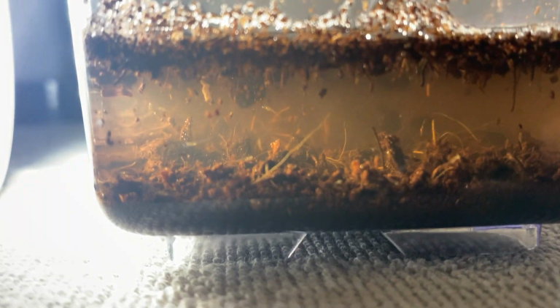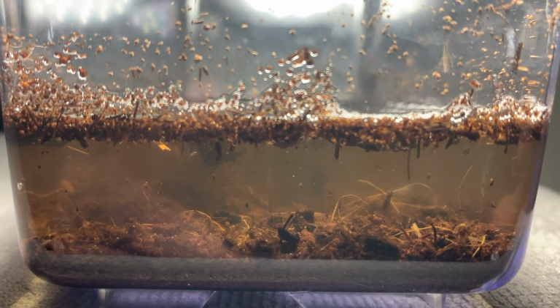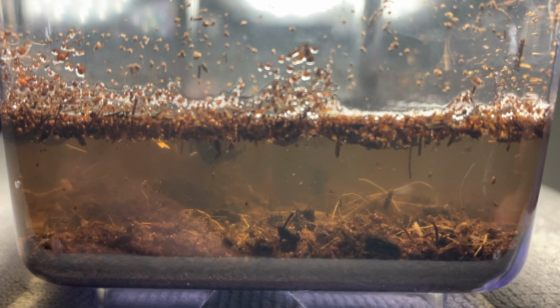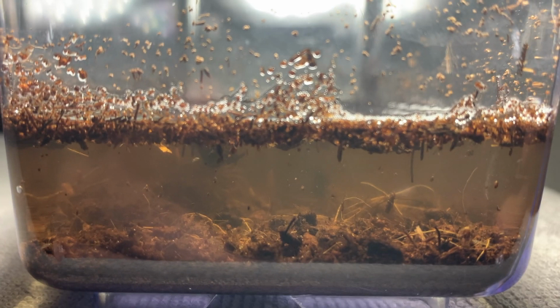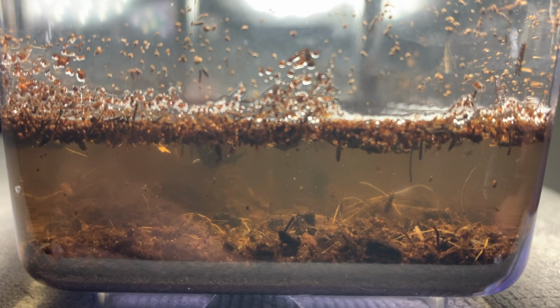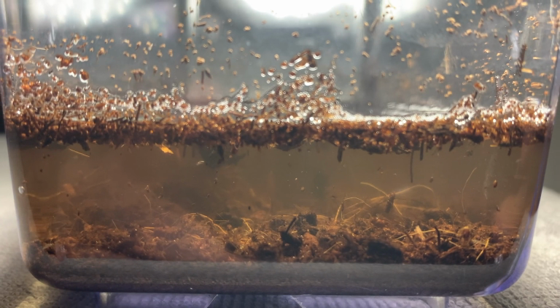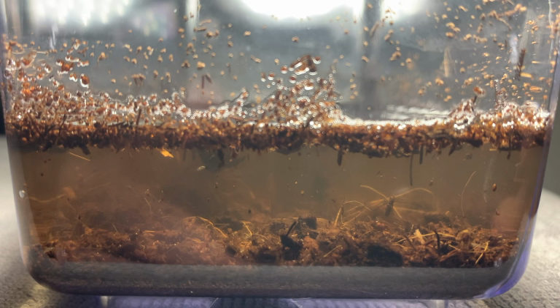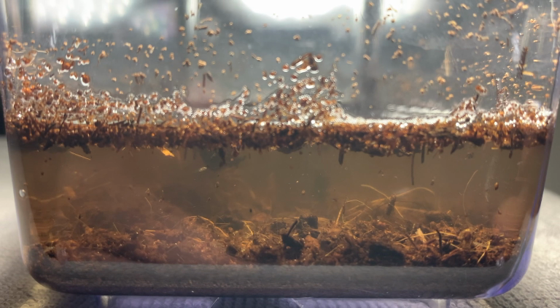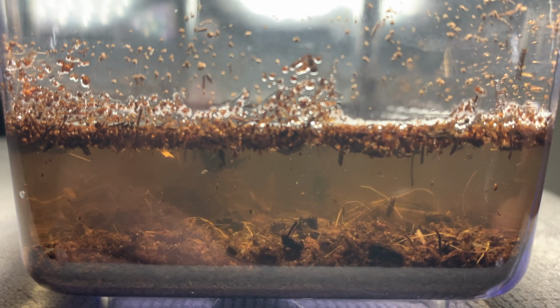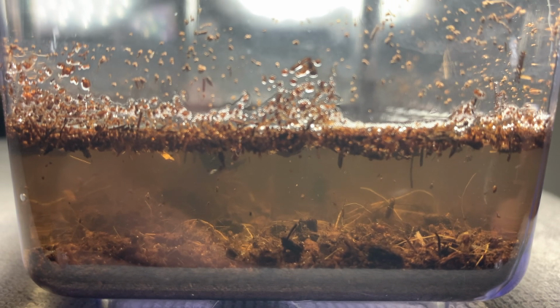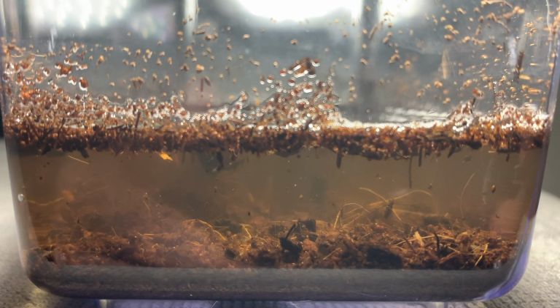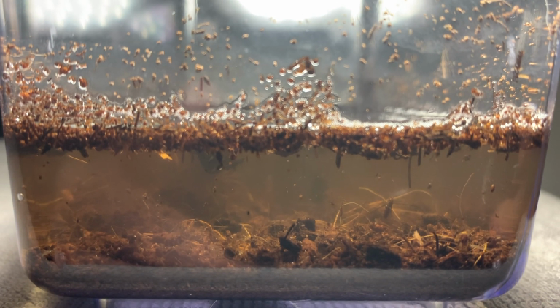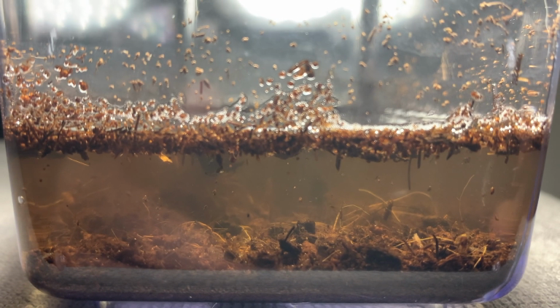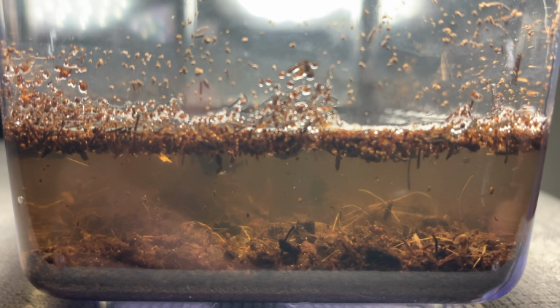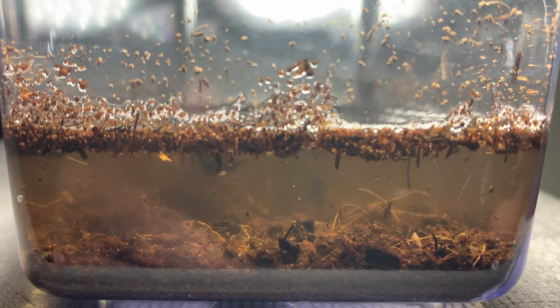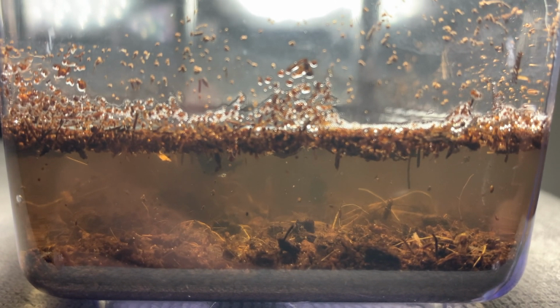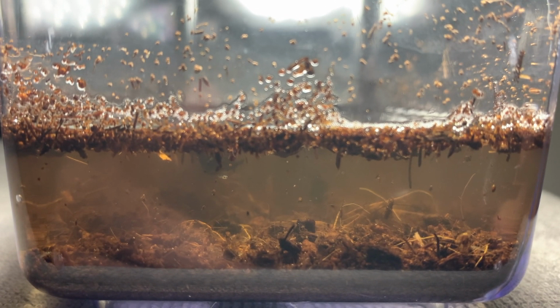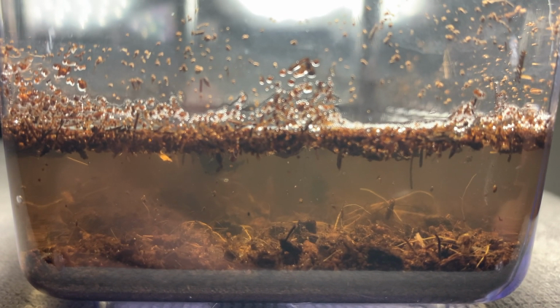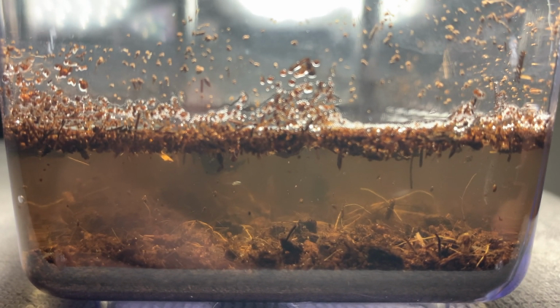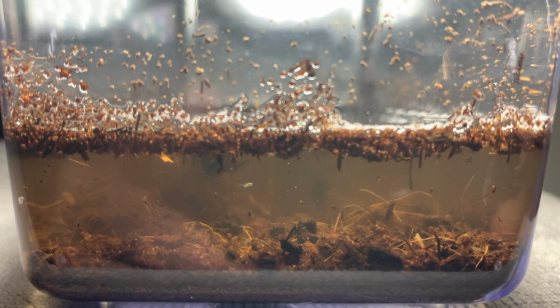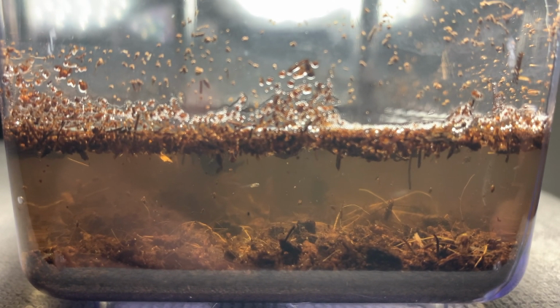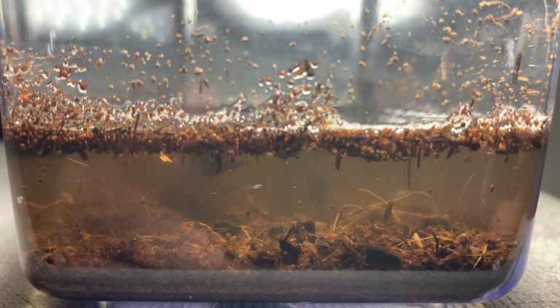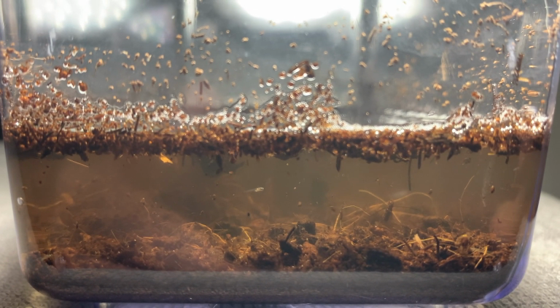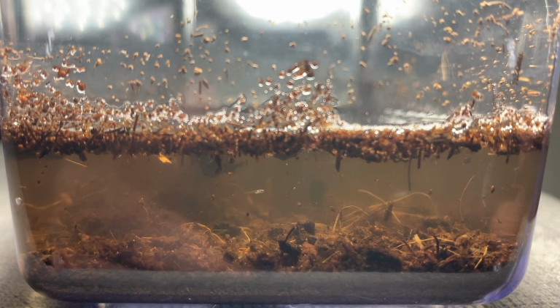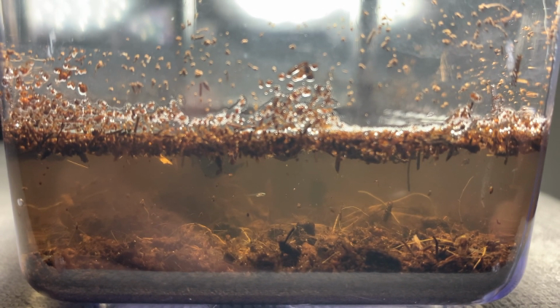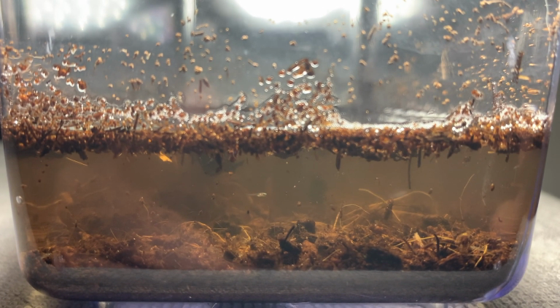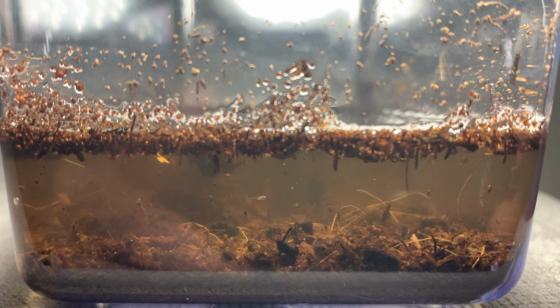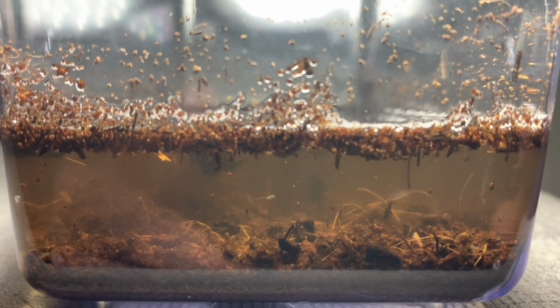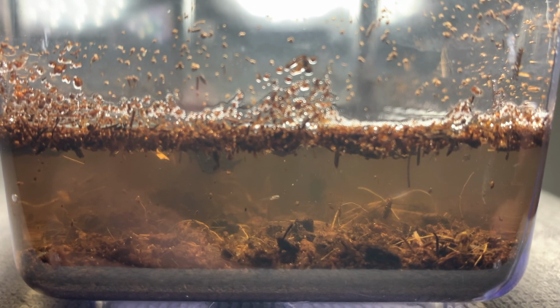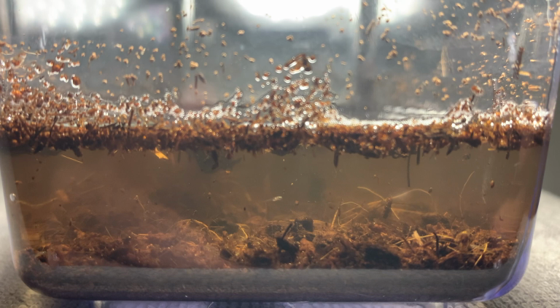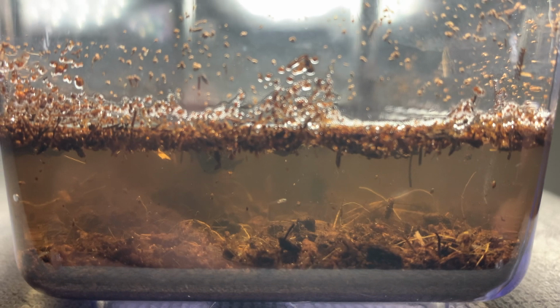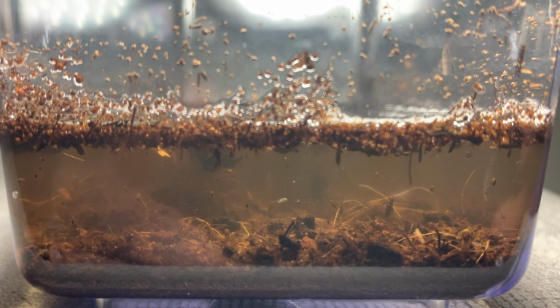It only took two hours till I started seeing movement in the Nothobranchius container, and by the next morning we already had over 40 babies.